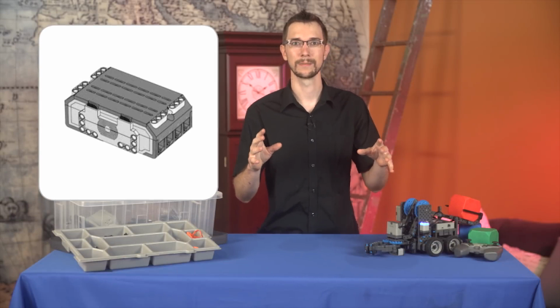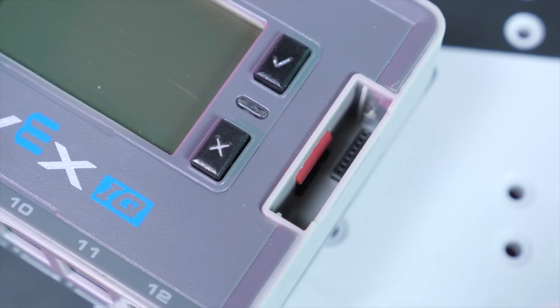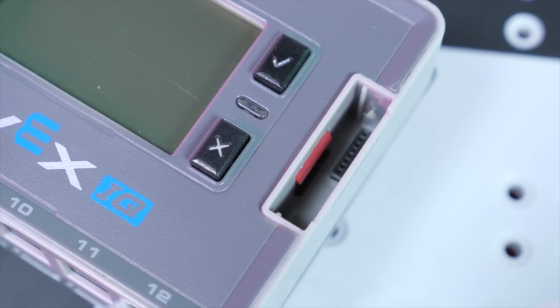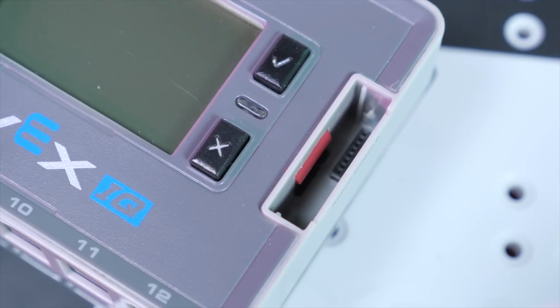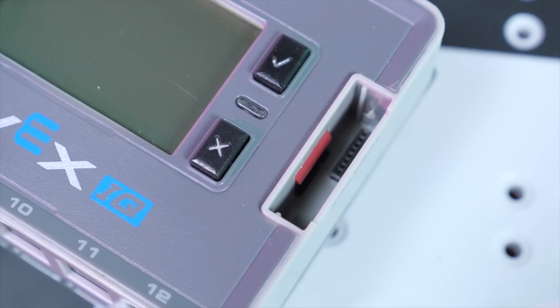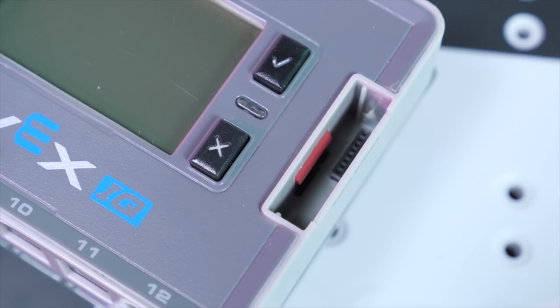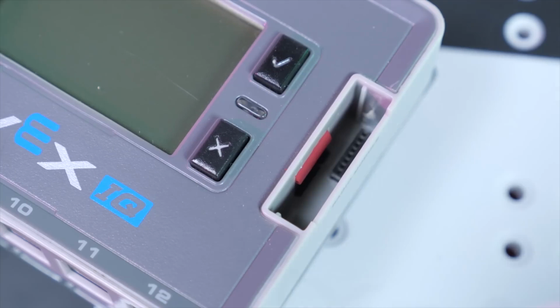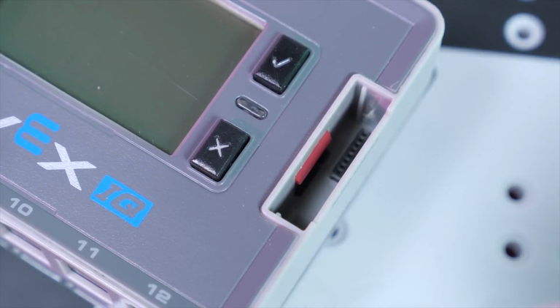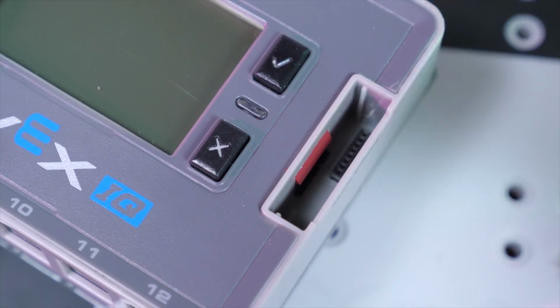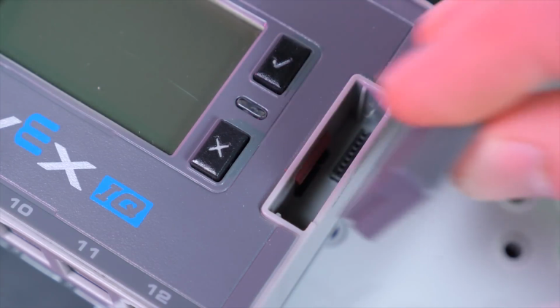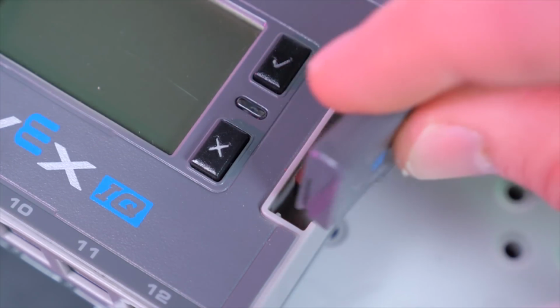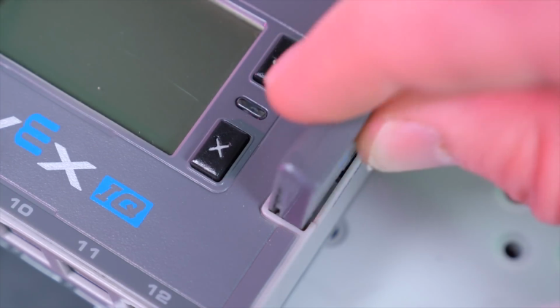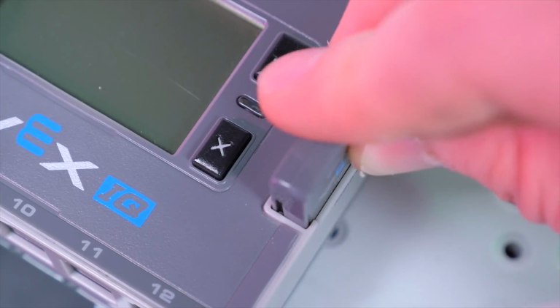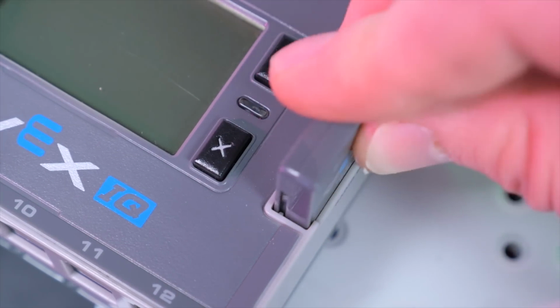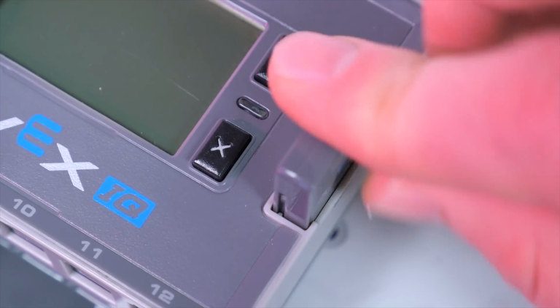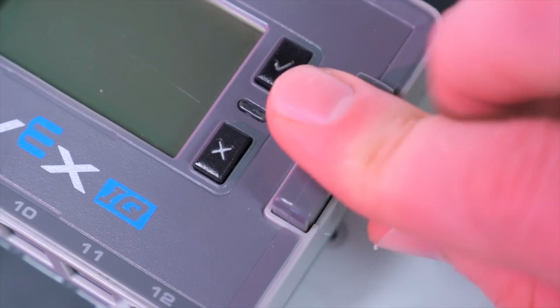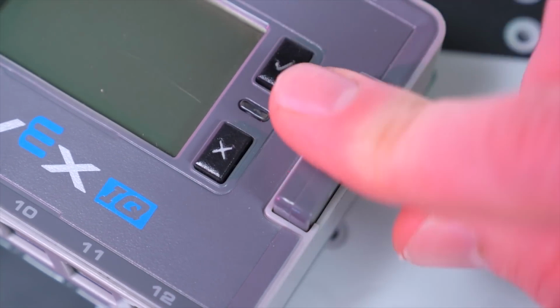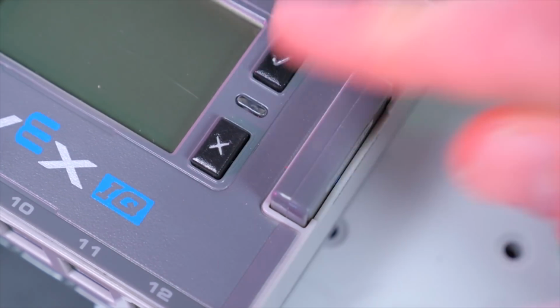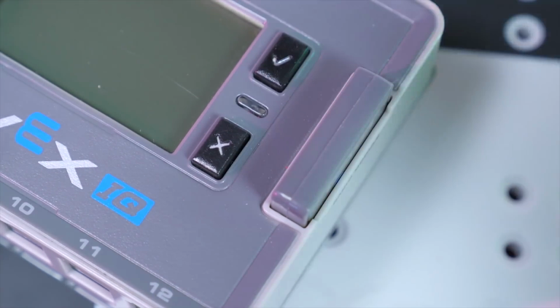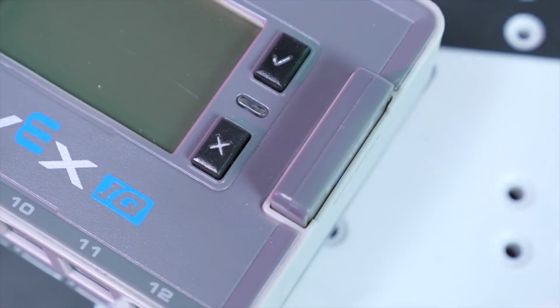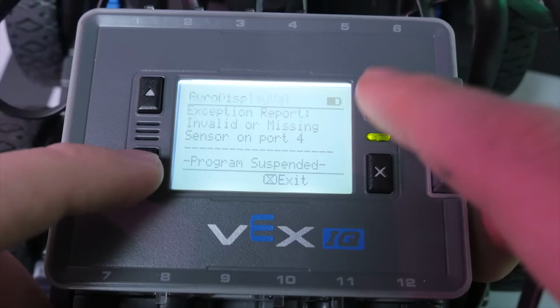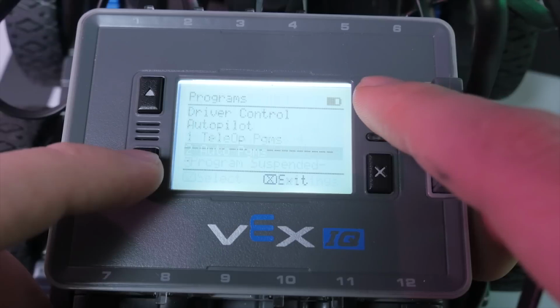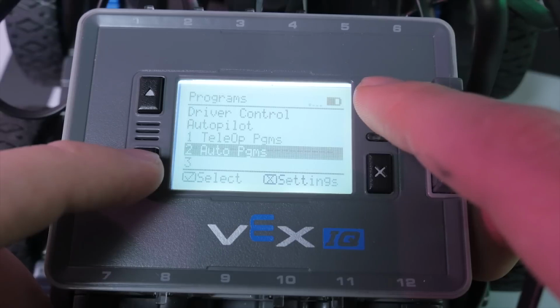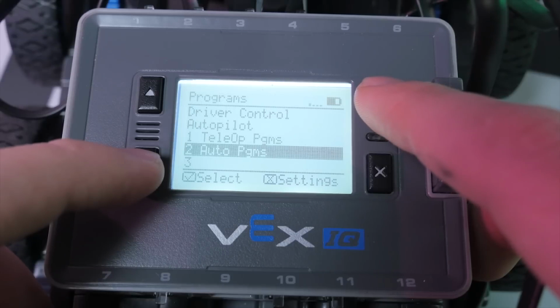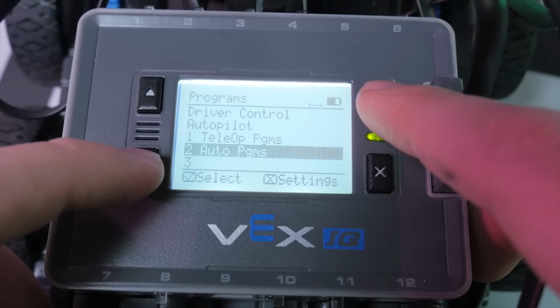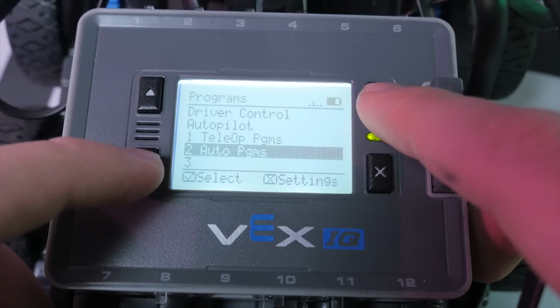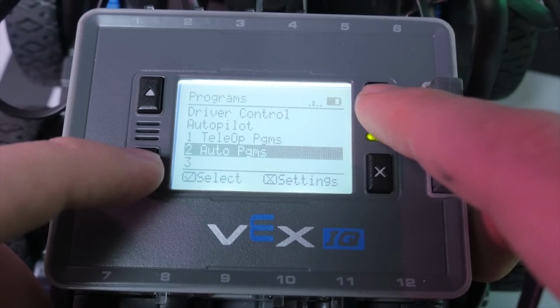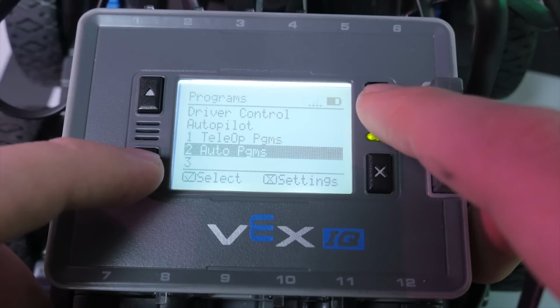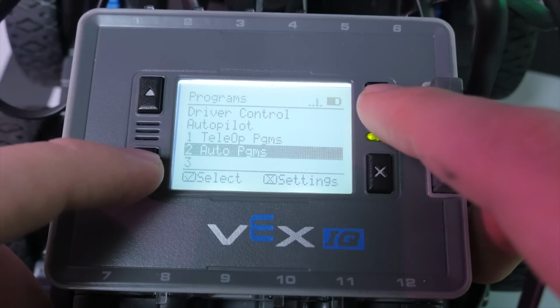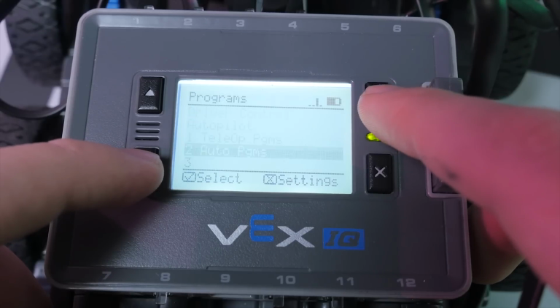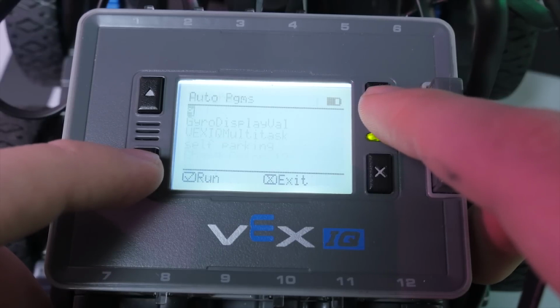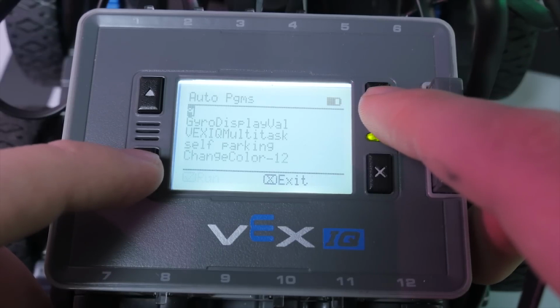There's also a spot for the radio module that easily links to the controller, and it even has a backlit screen.